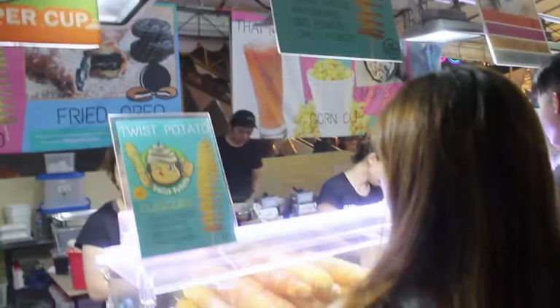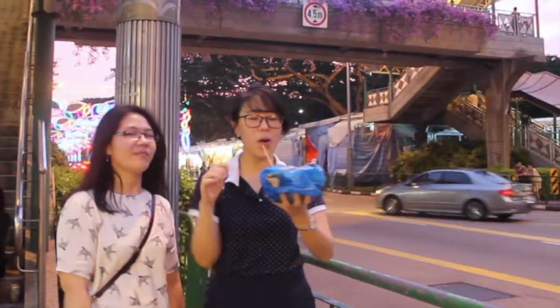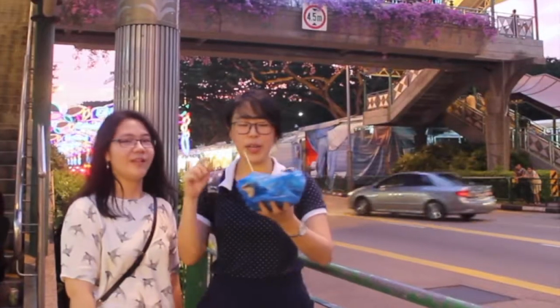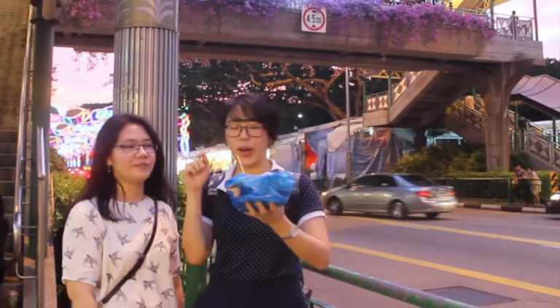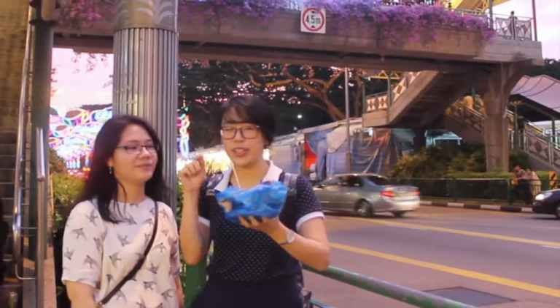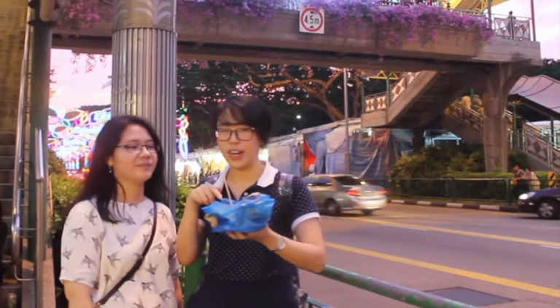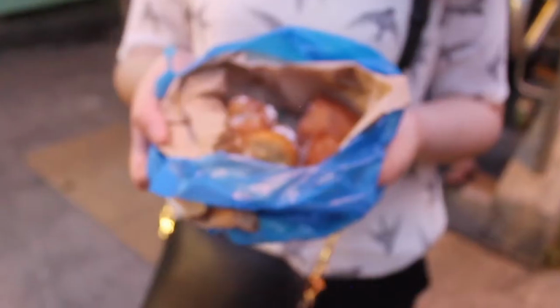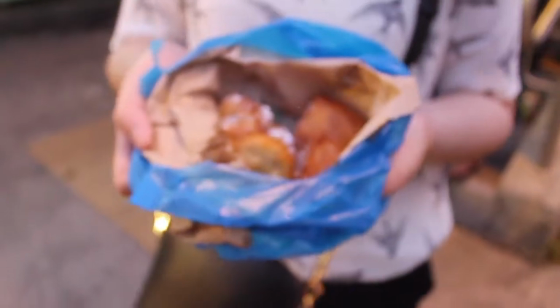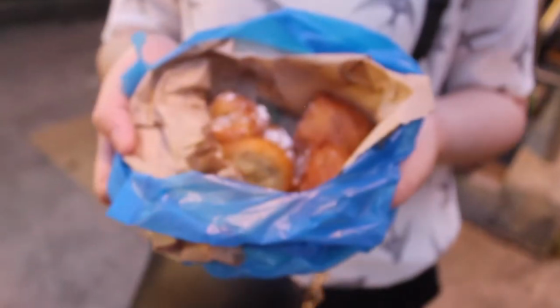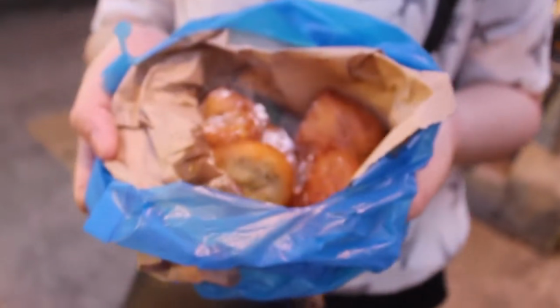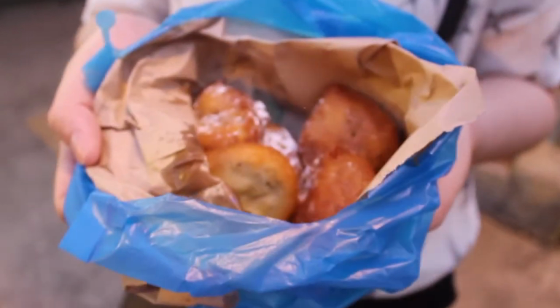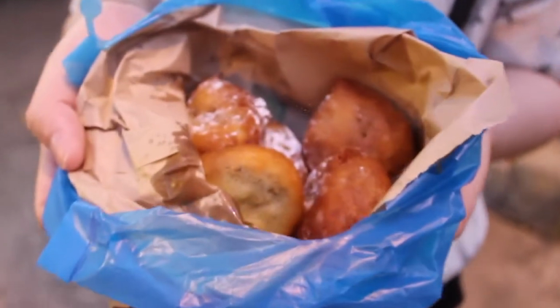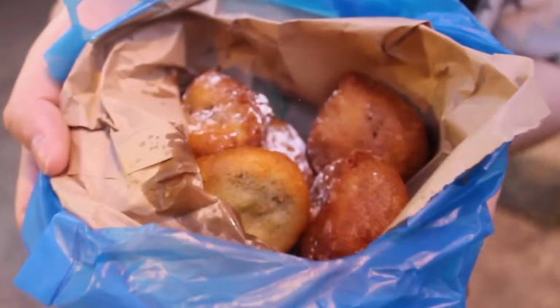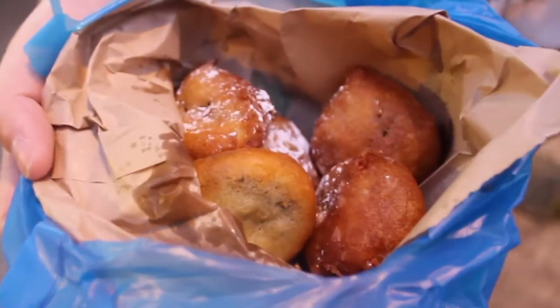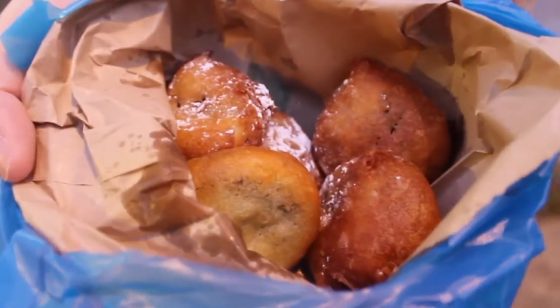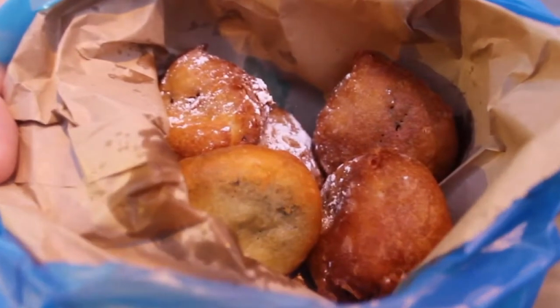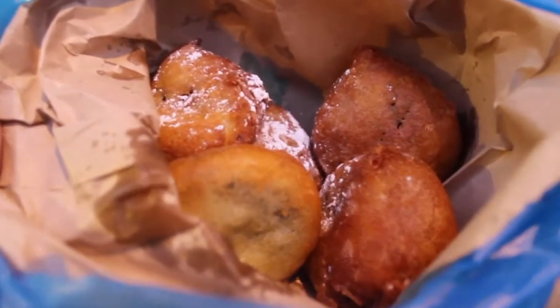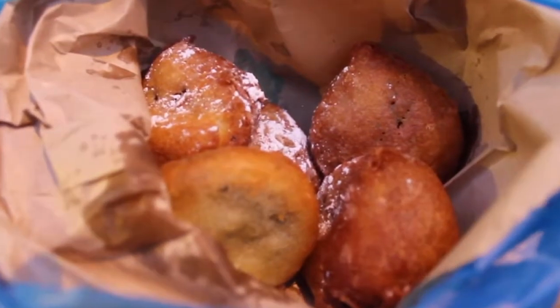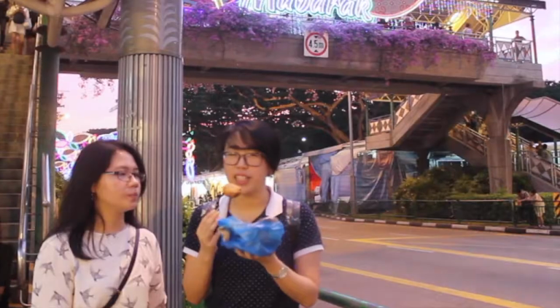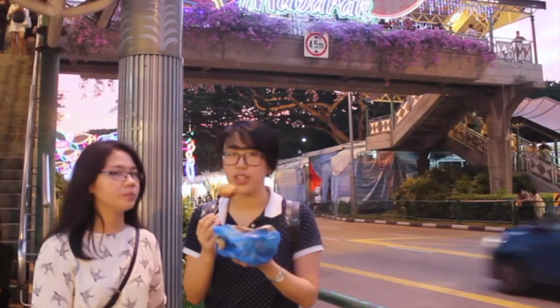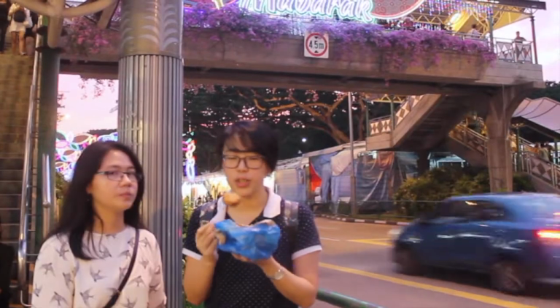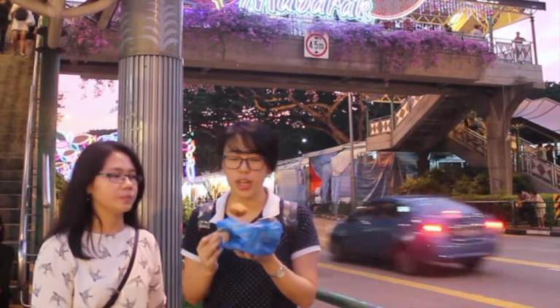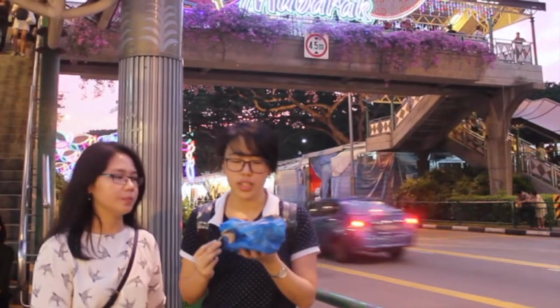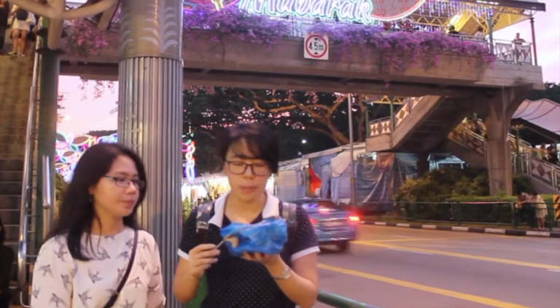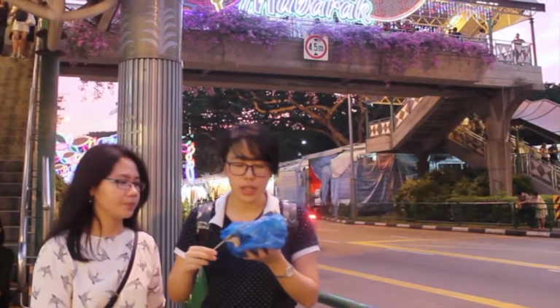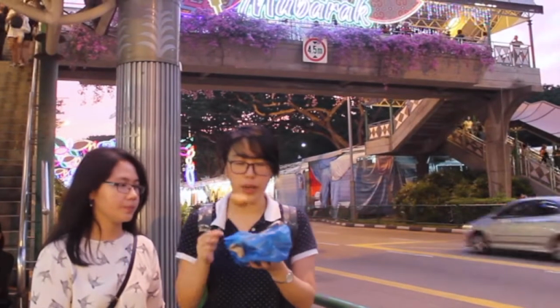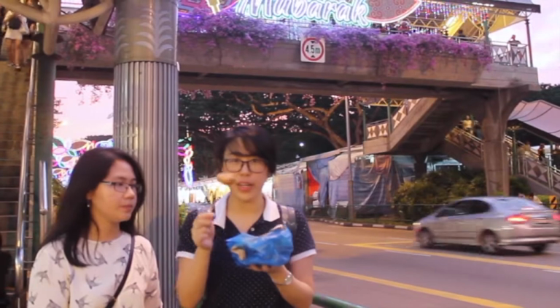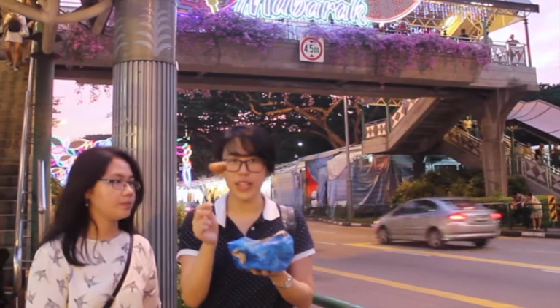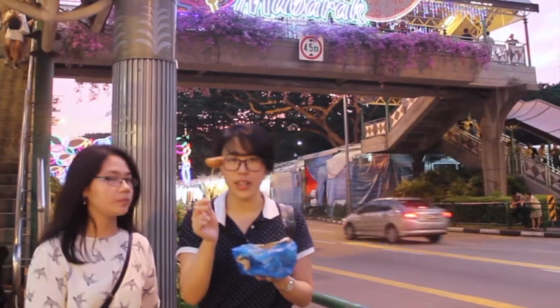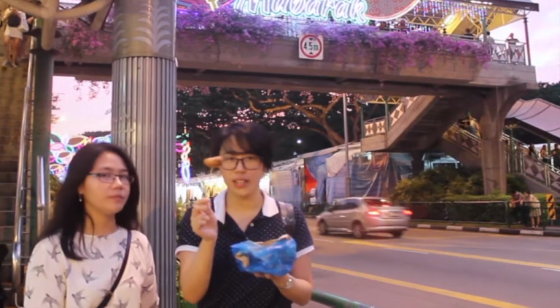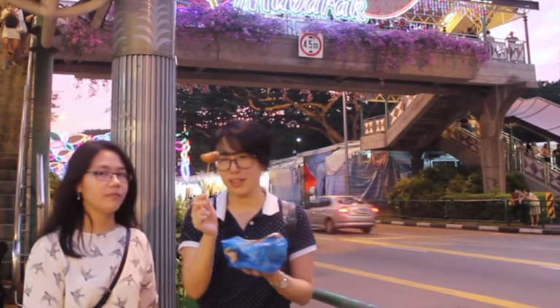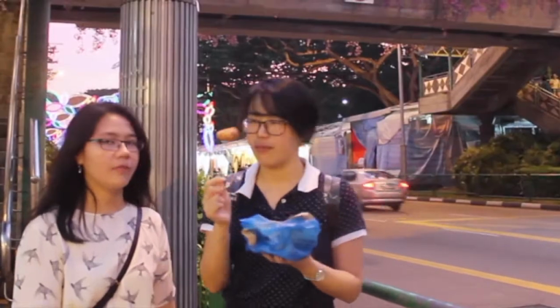Now we're going to try the fried Oreo from Take a Bite. They put icing sugar on top, so let's try this one.